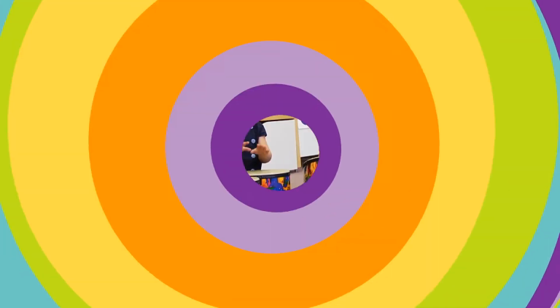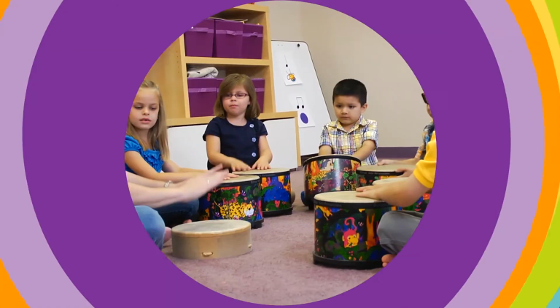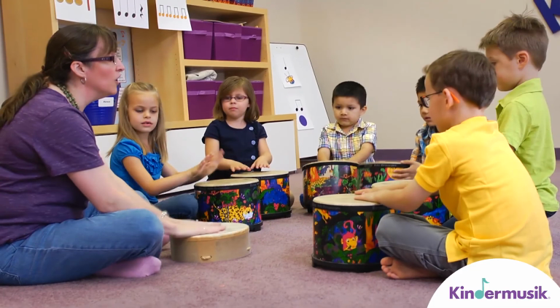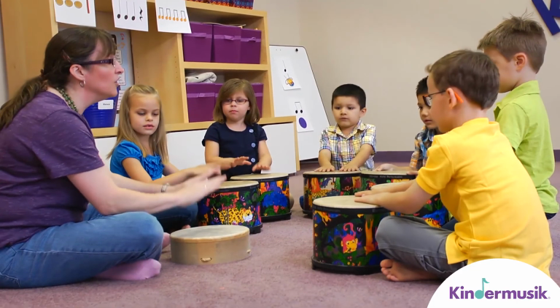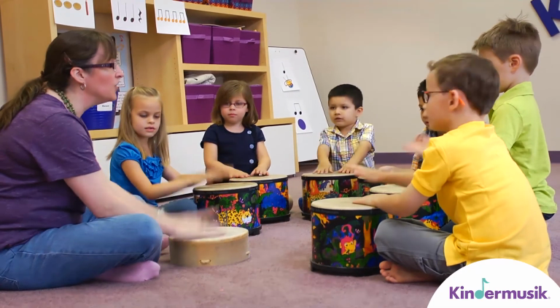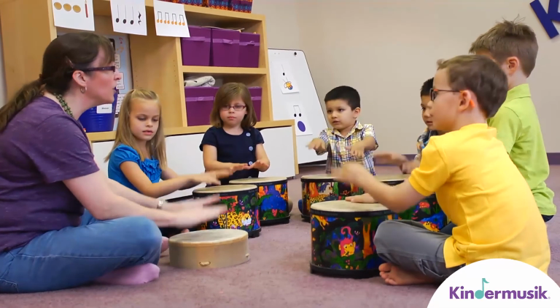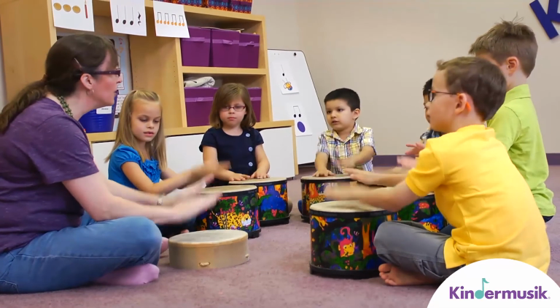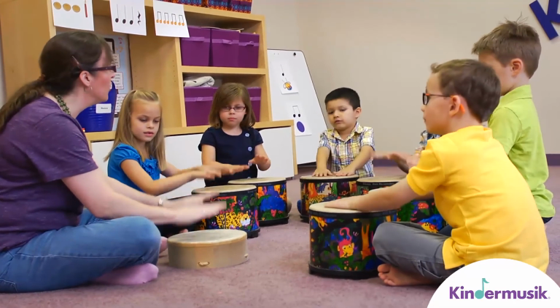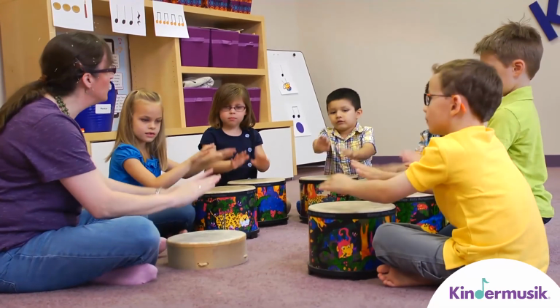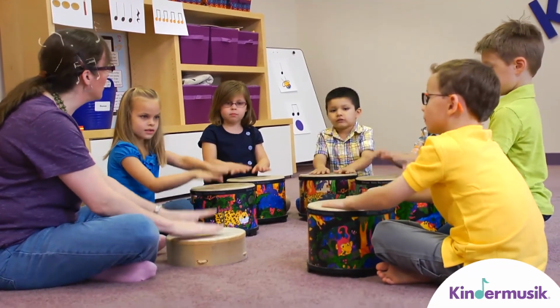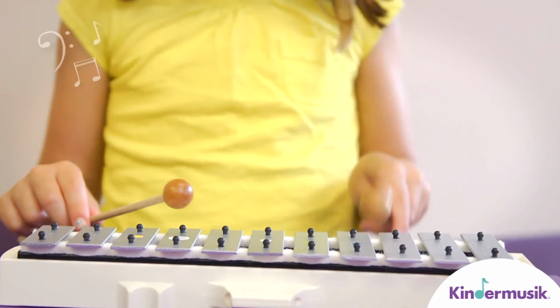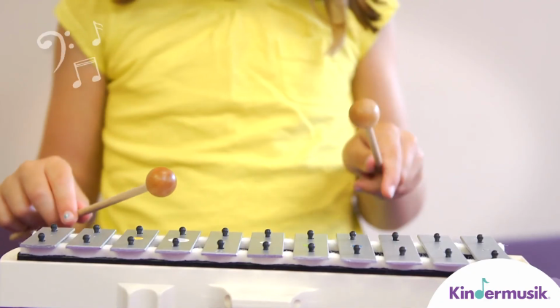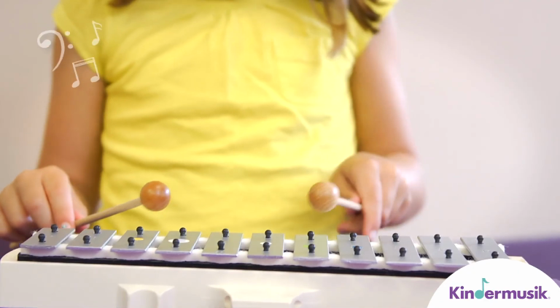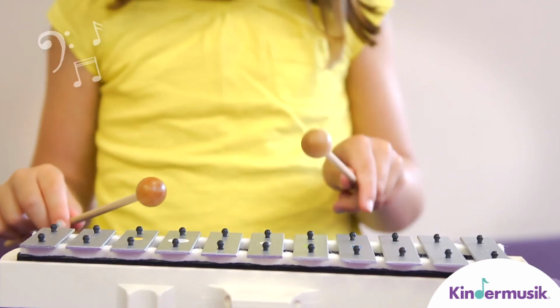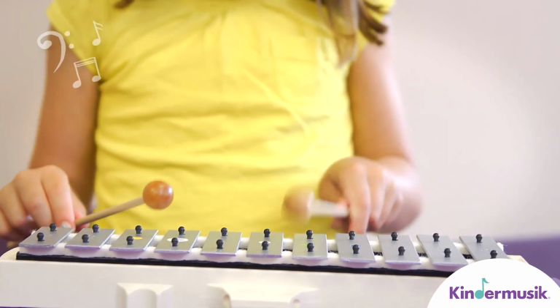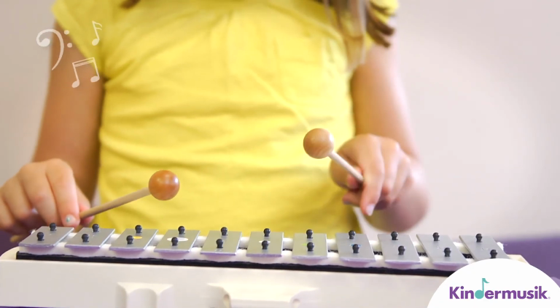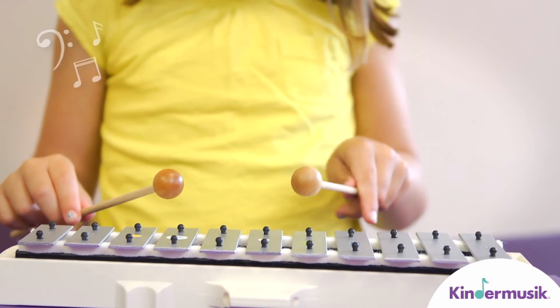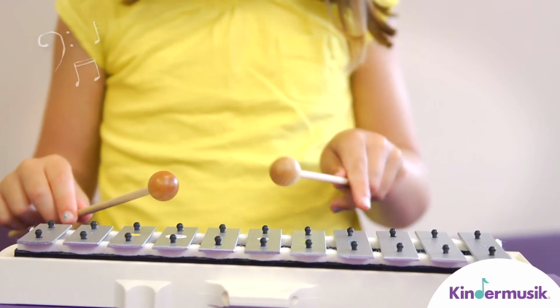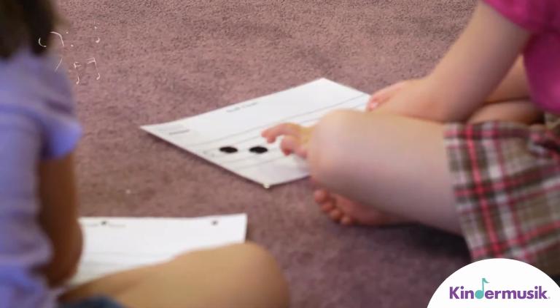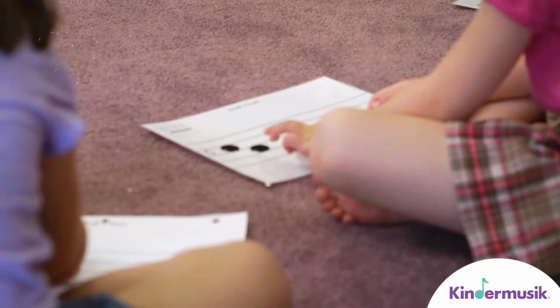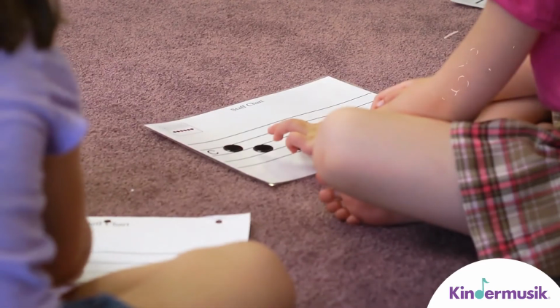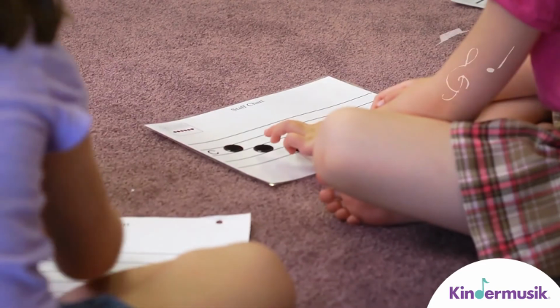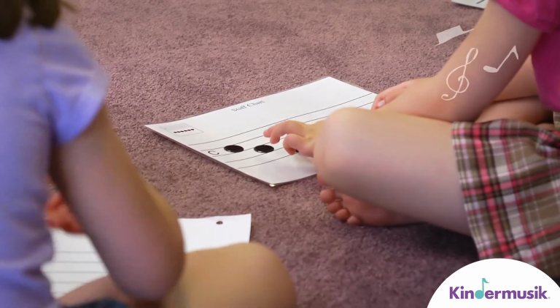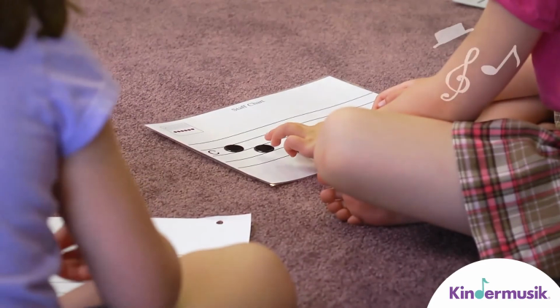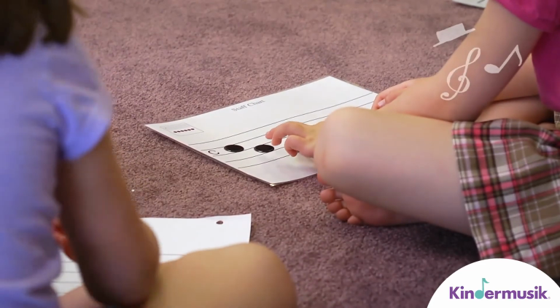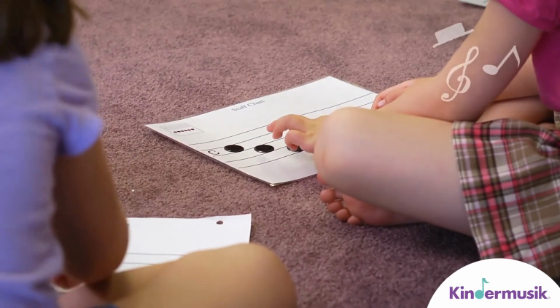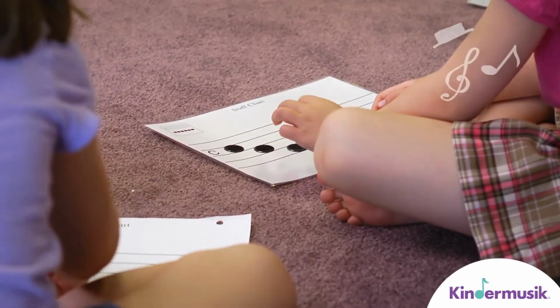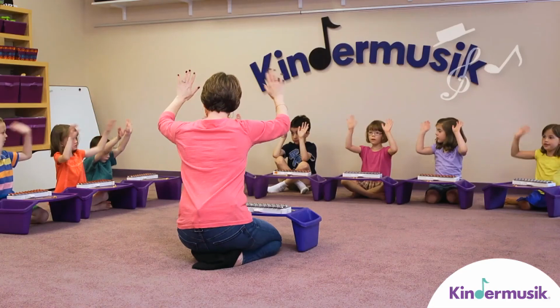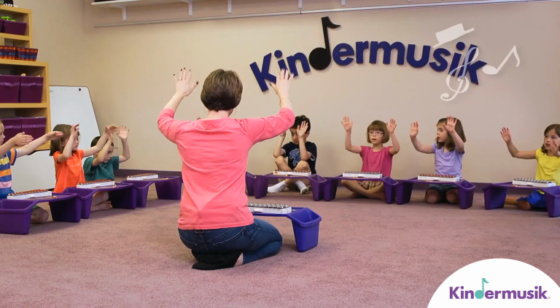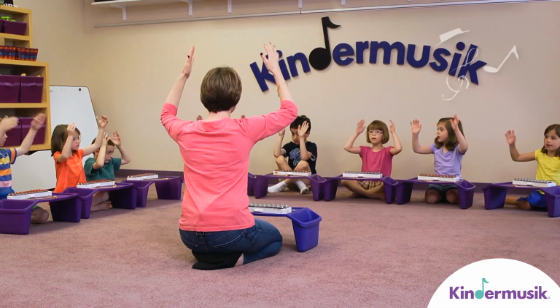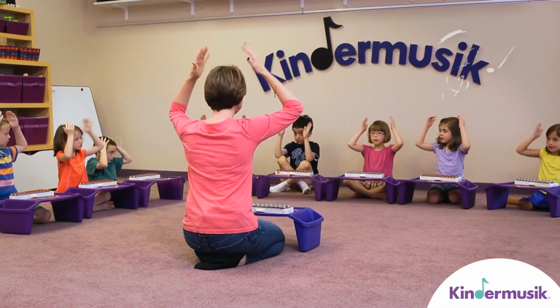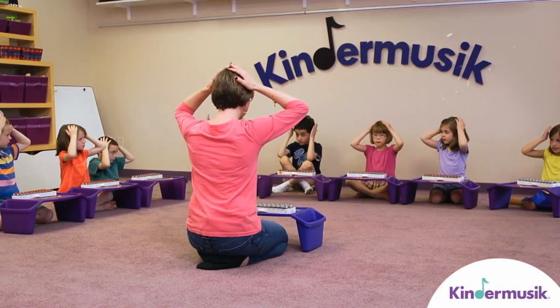So maybe it's no surprise that children who learn to play music end up displaying strong math skills once they get to school.